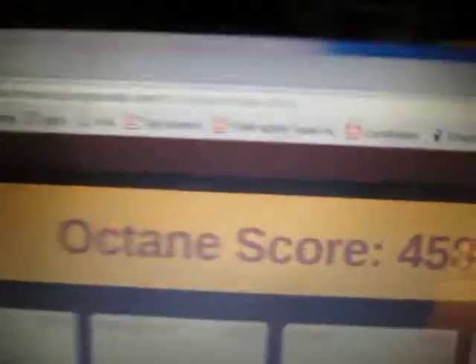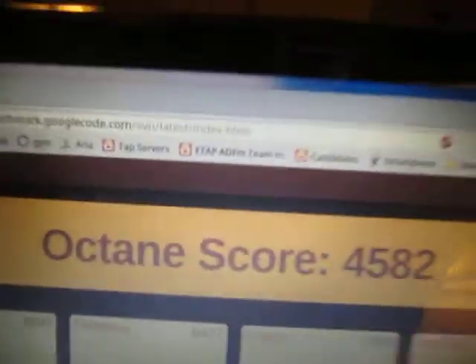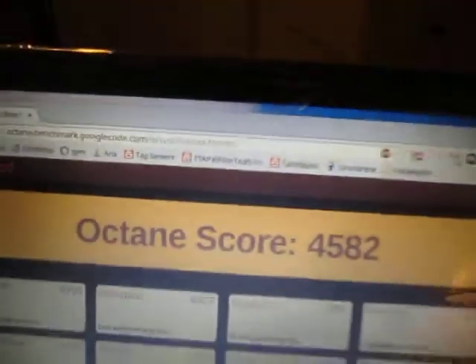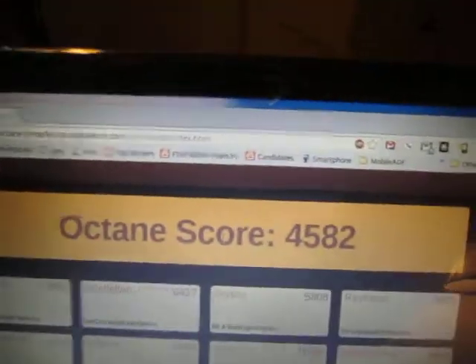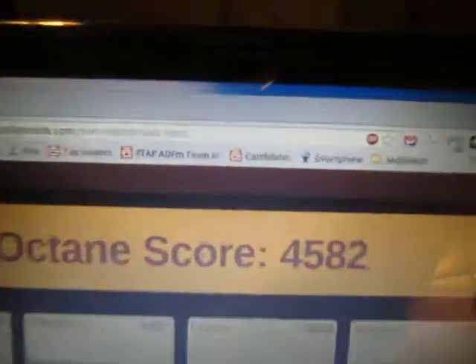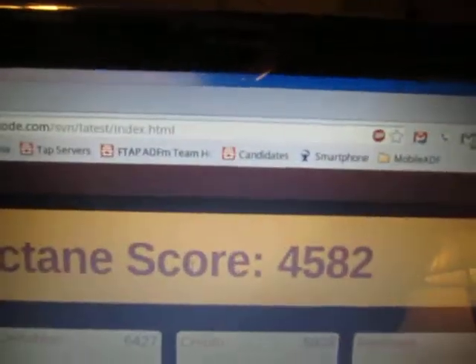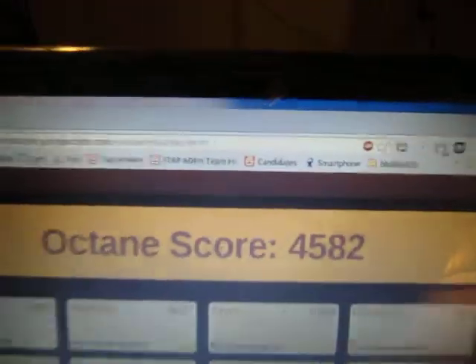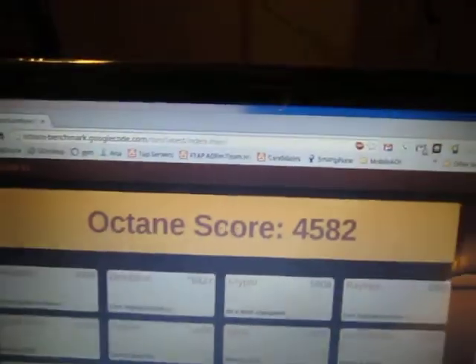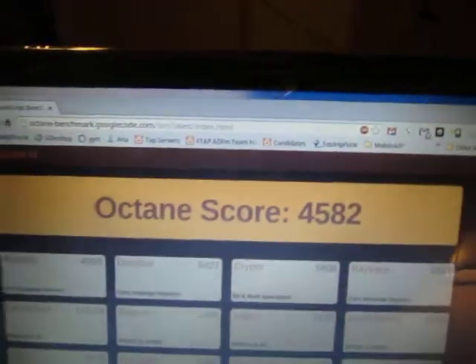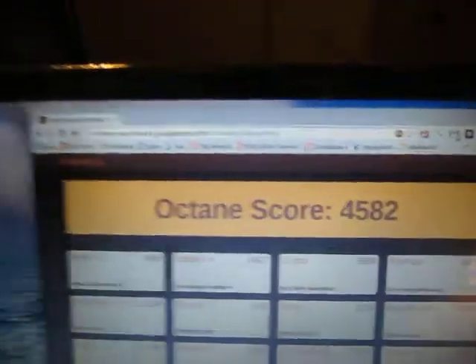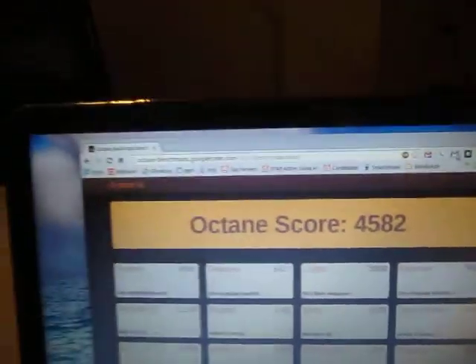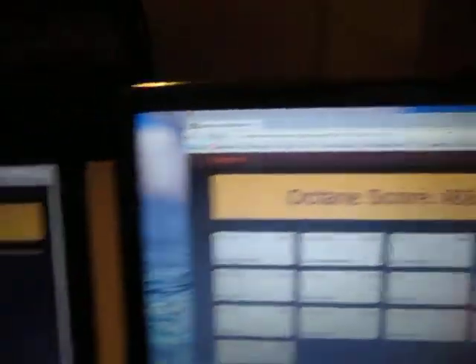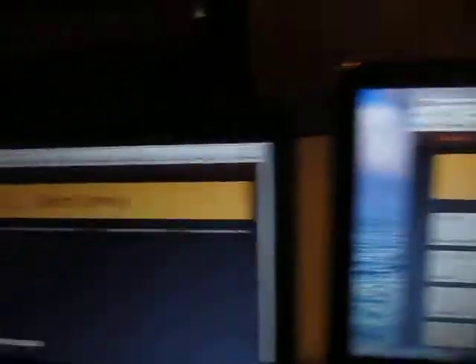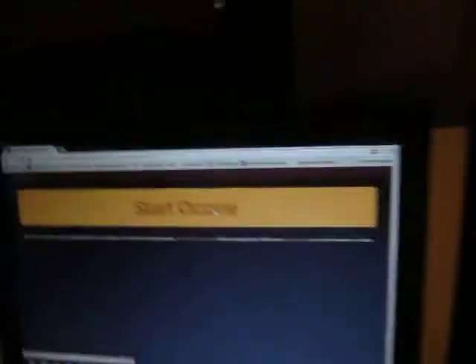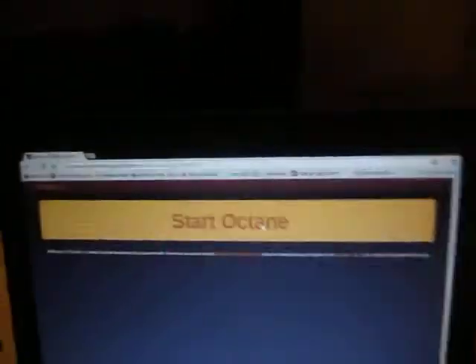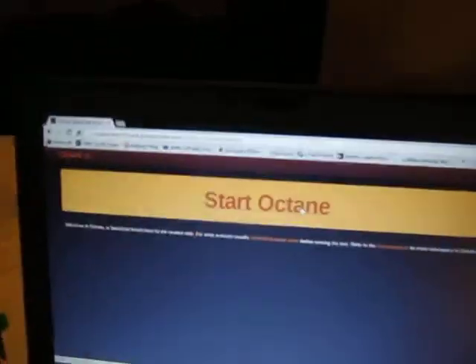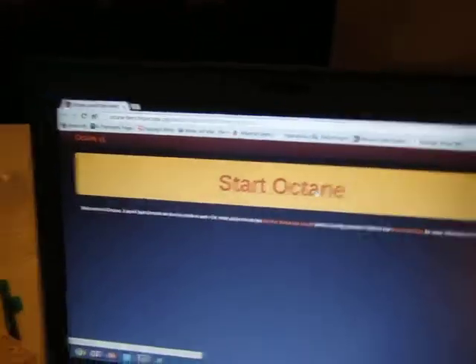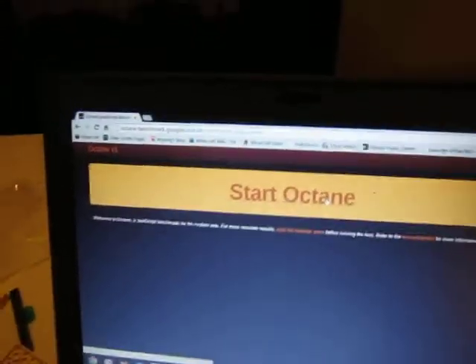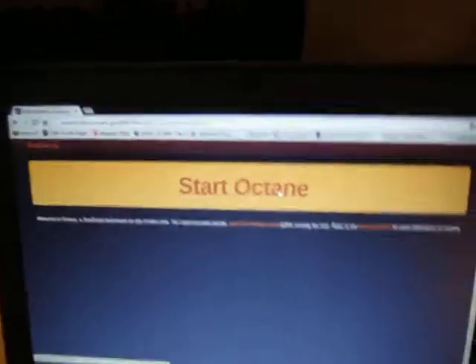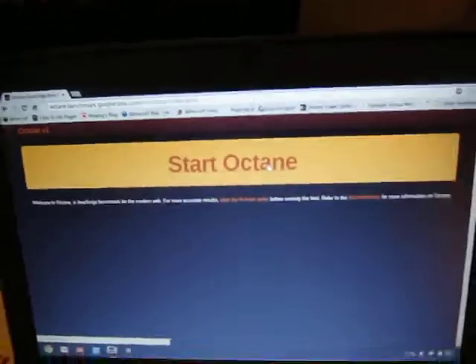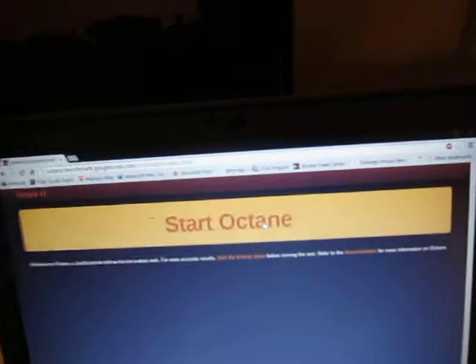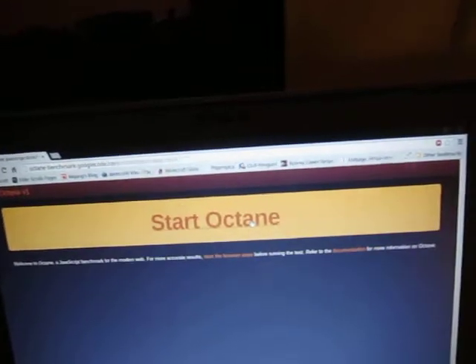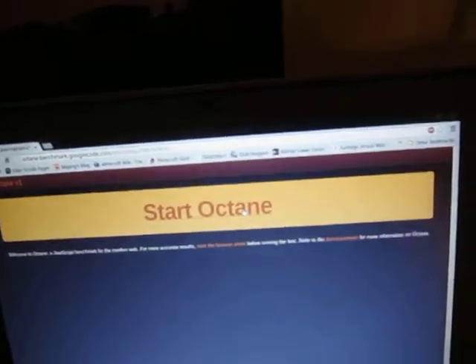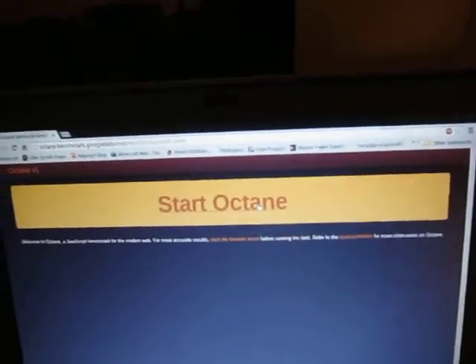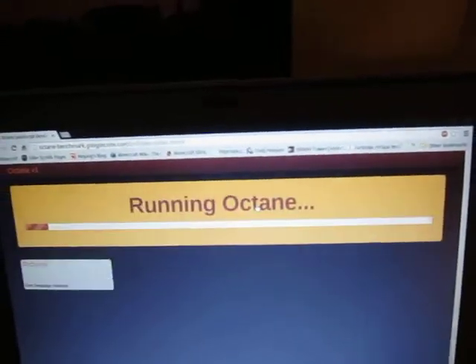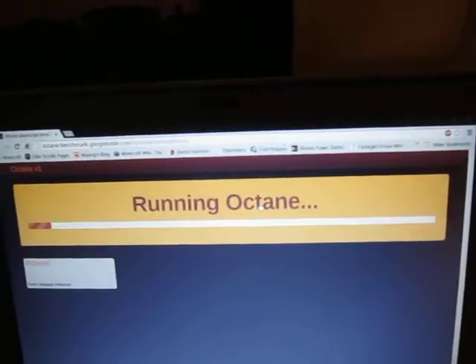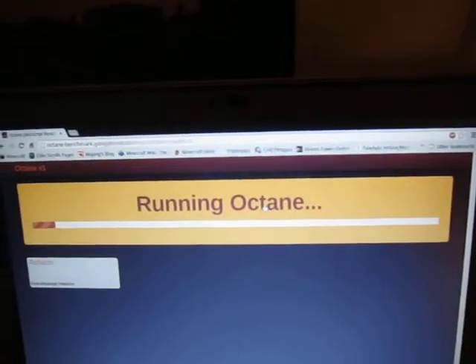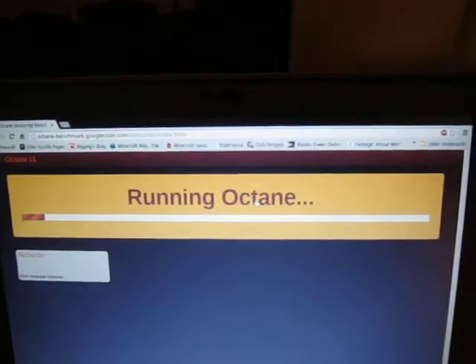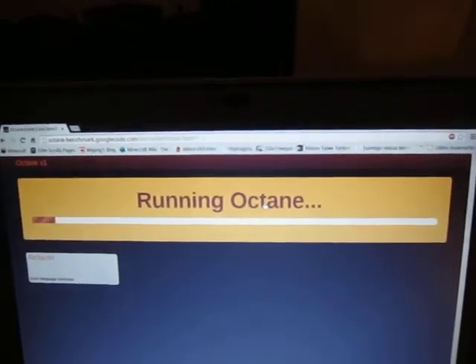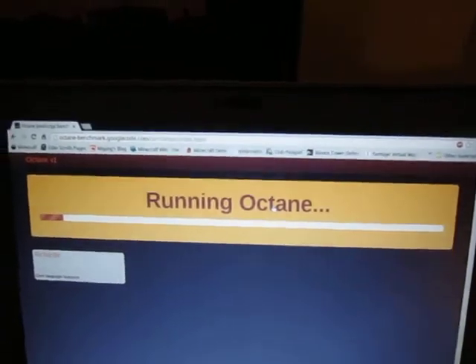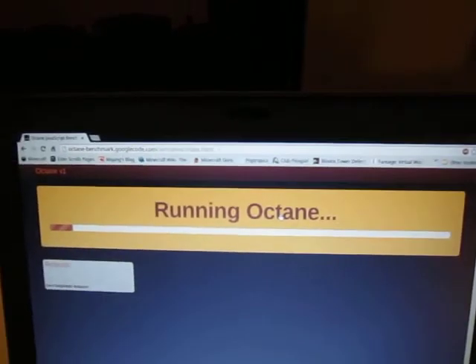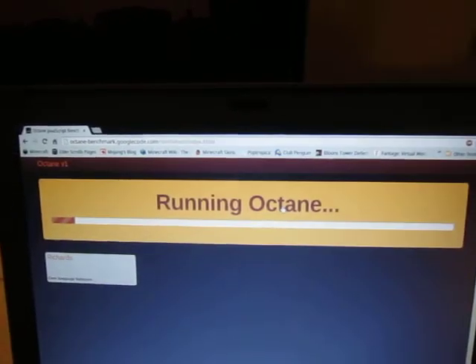So just for fun let's try the portal CR48 and see what it manages. I'm sure this will take a while.